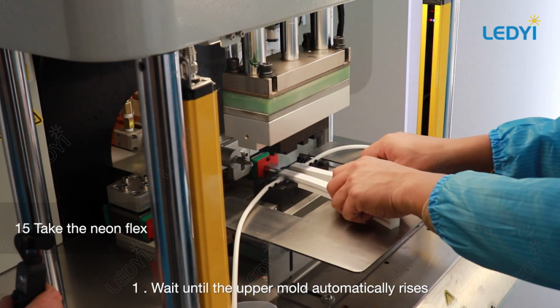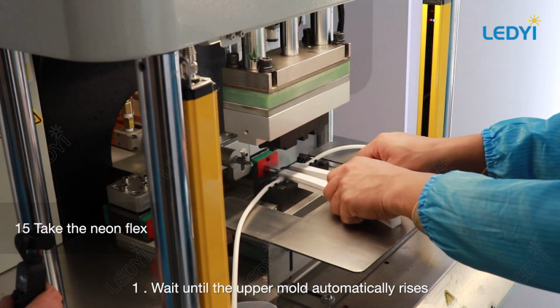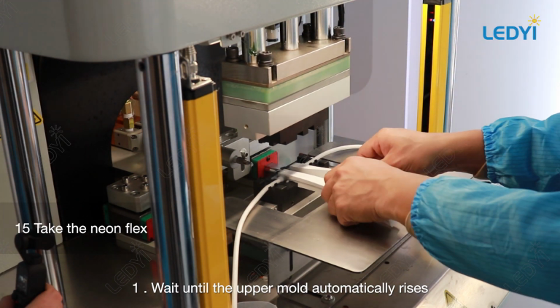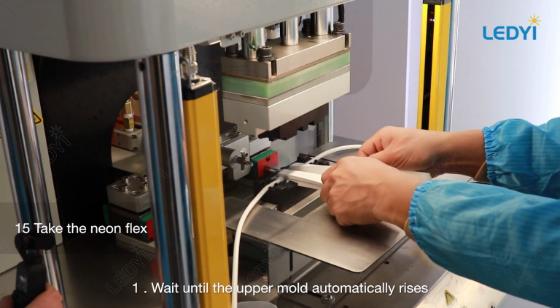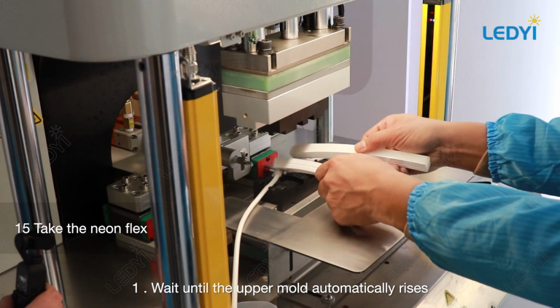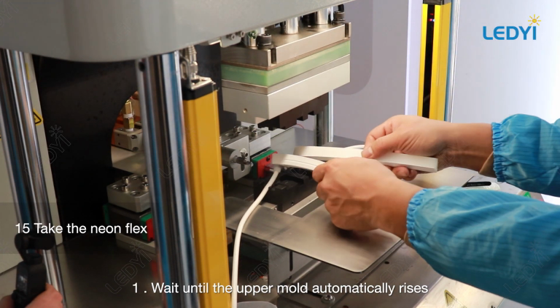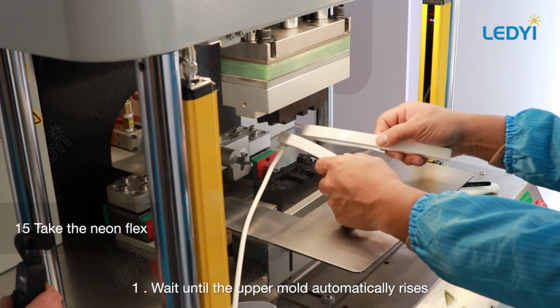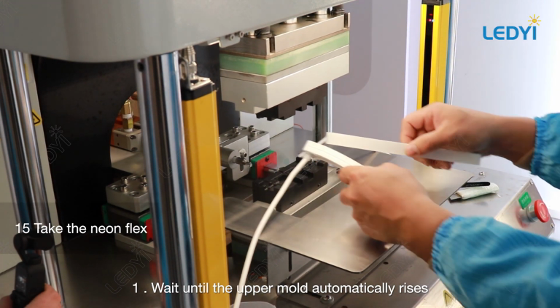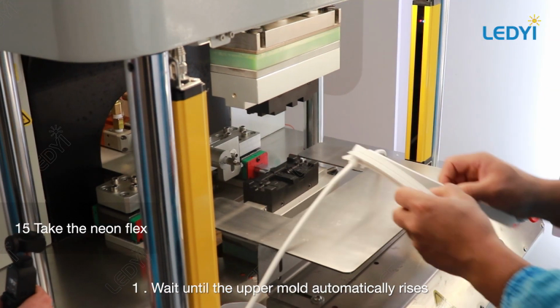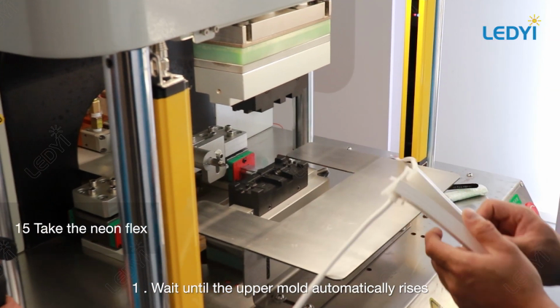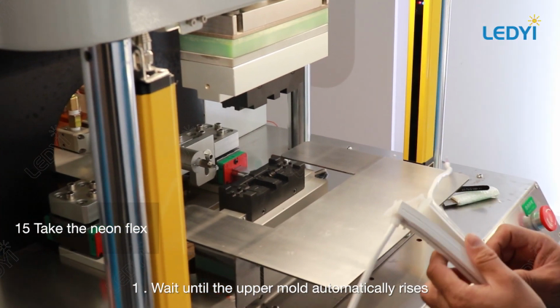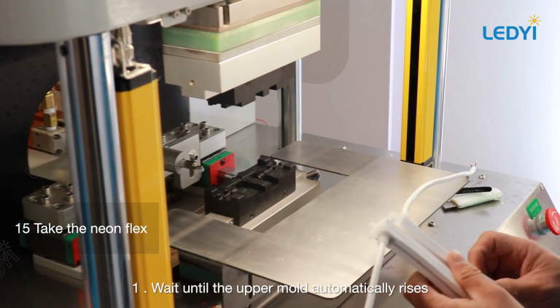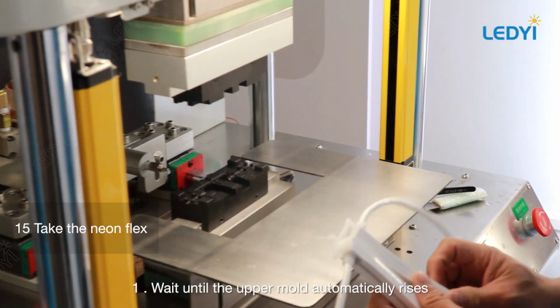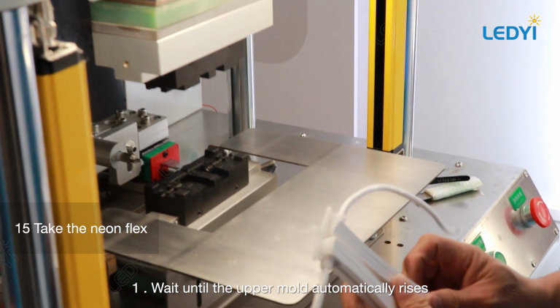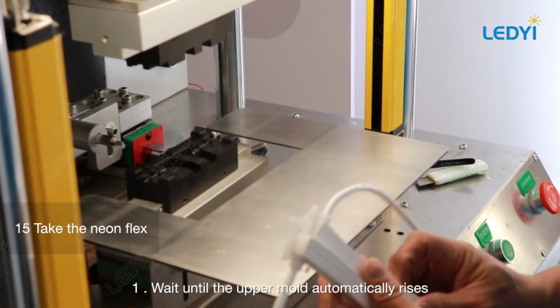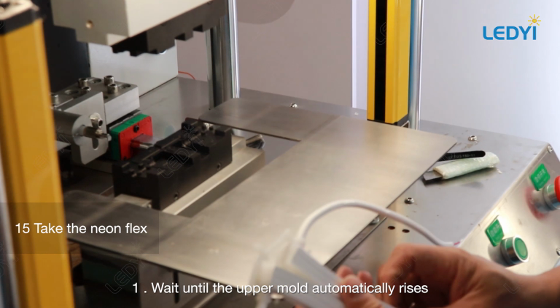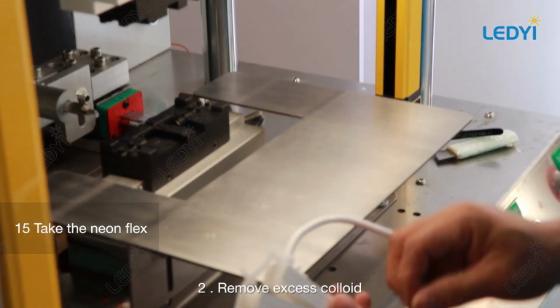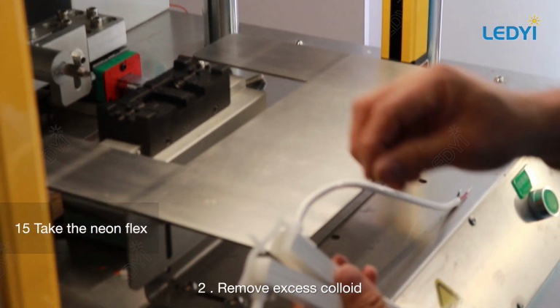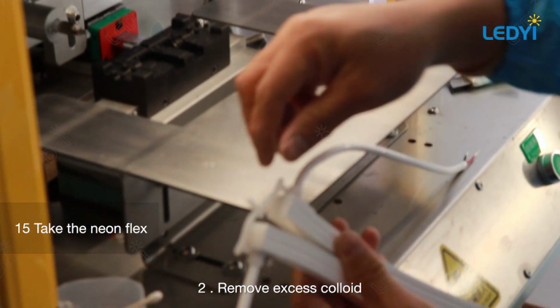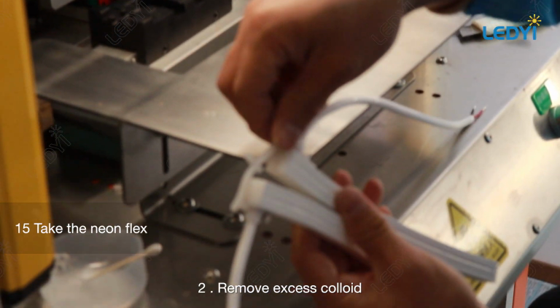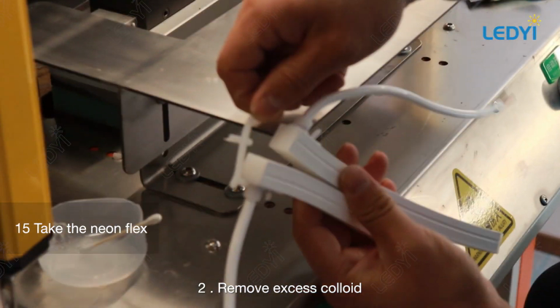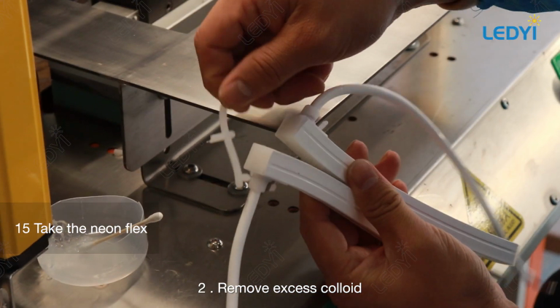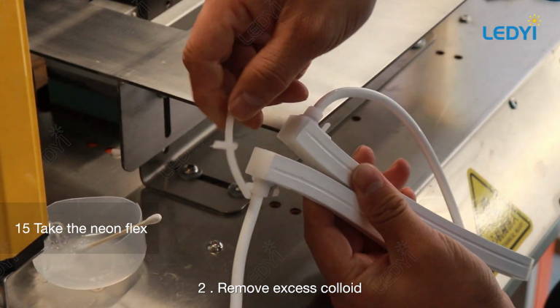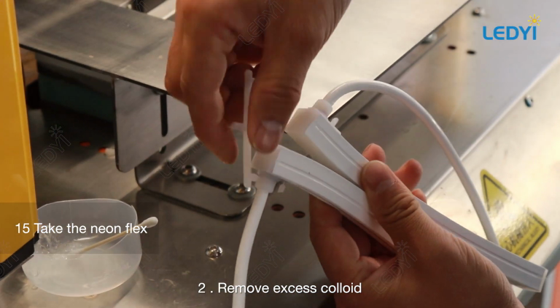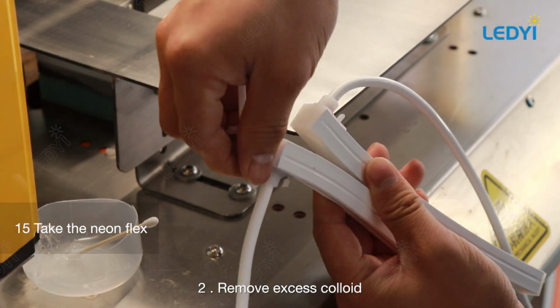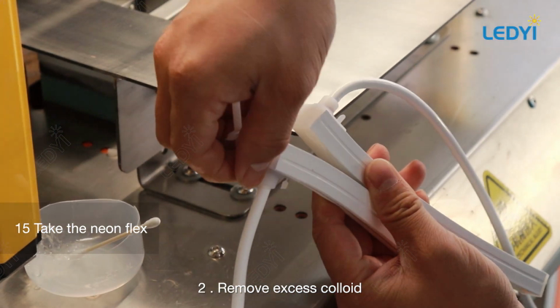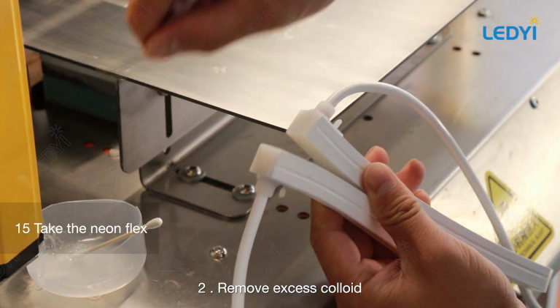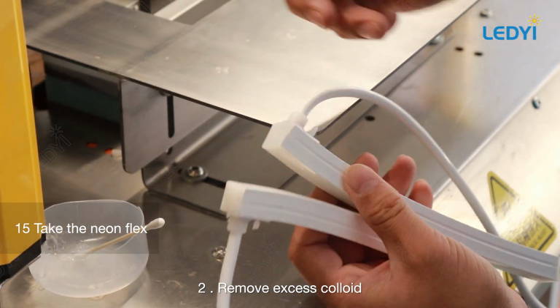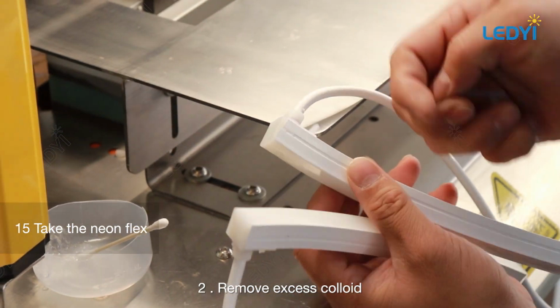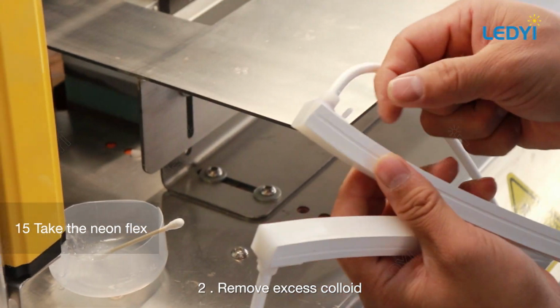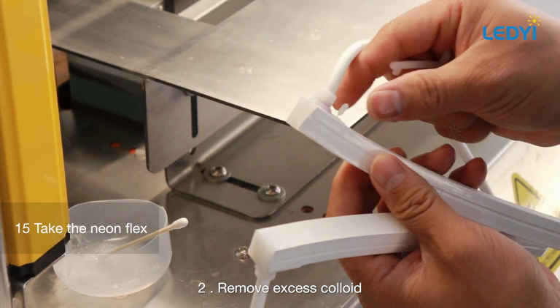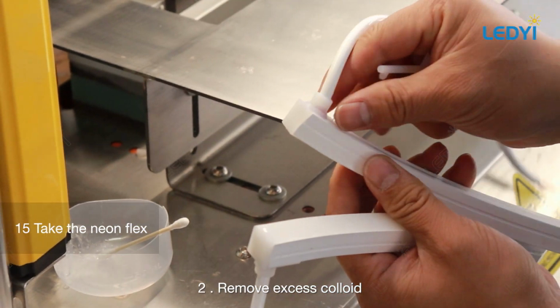Wait until the upper mold automatically rises, then remove the excess colloid.